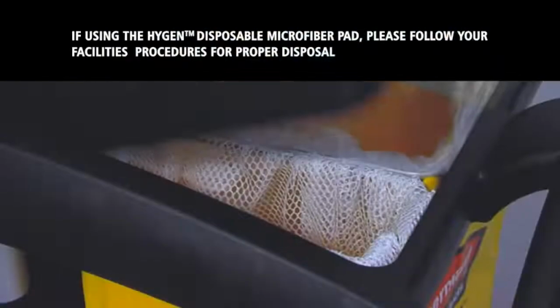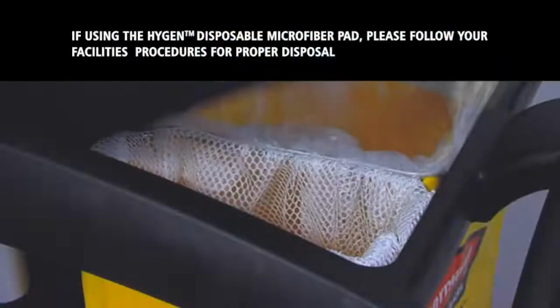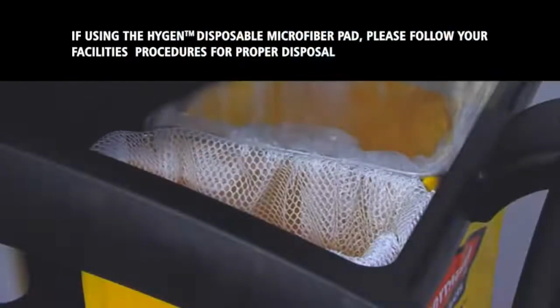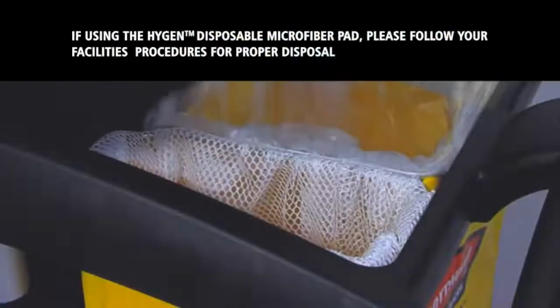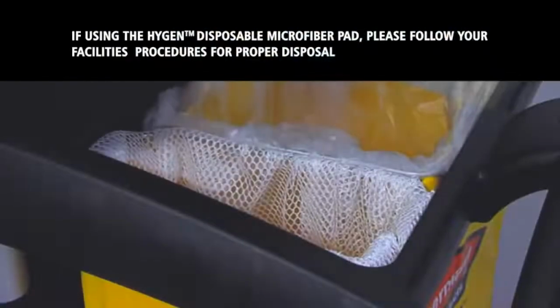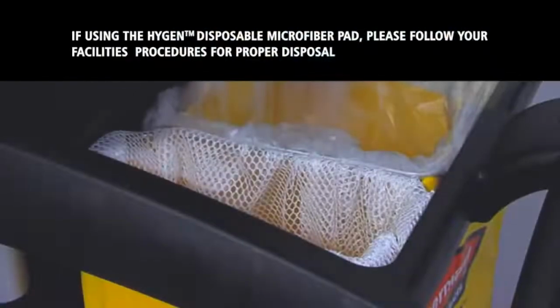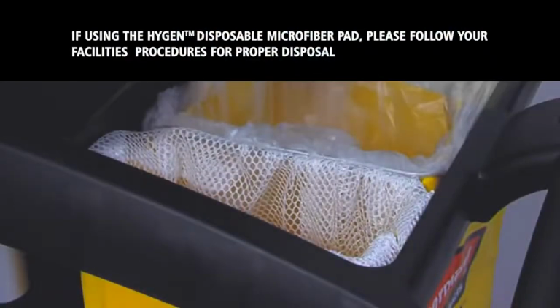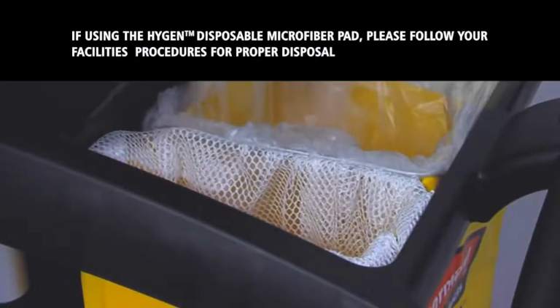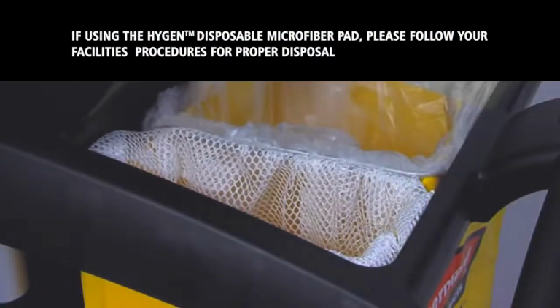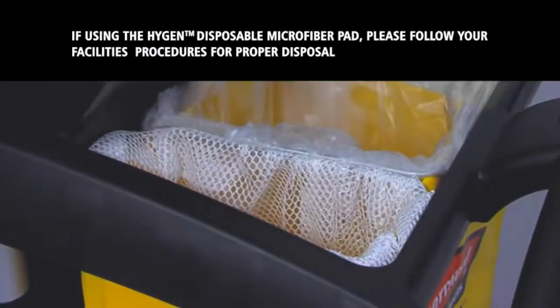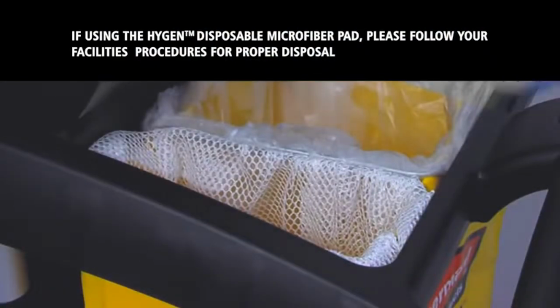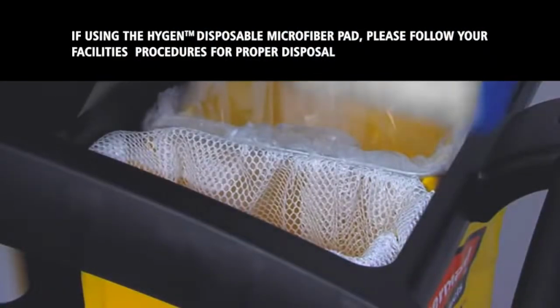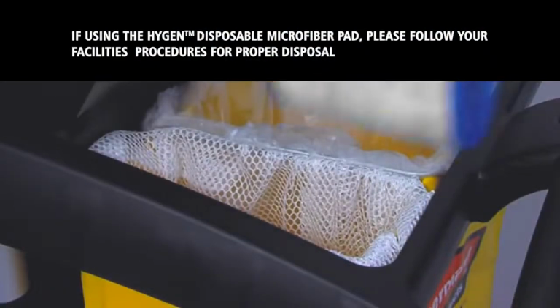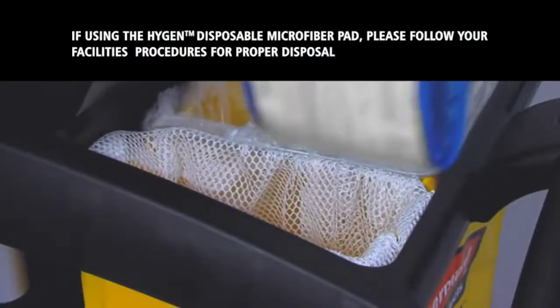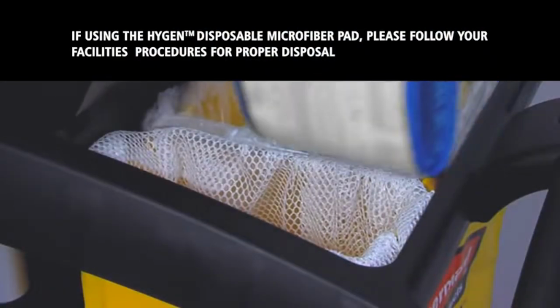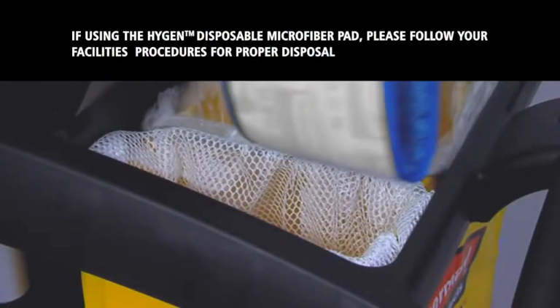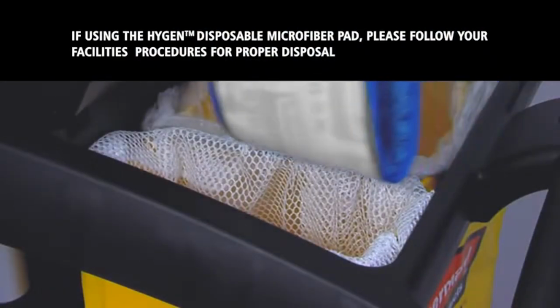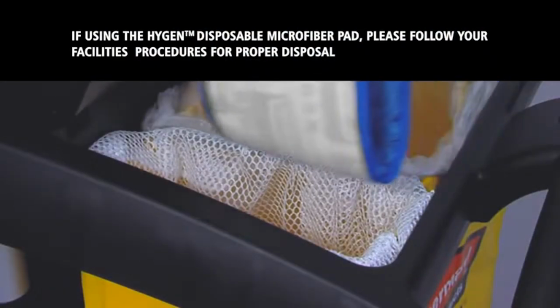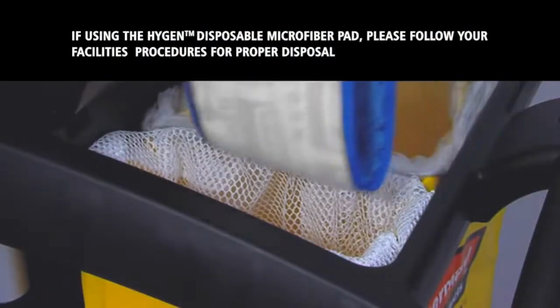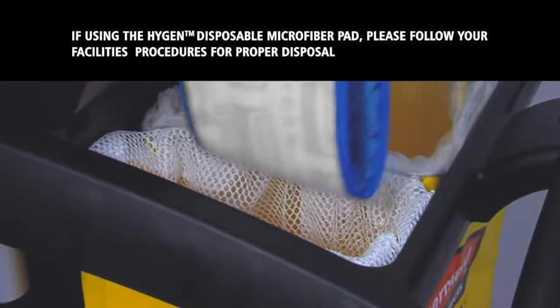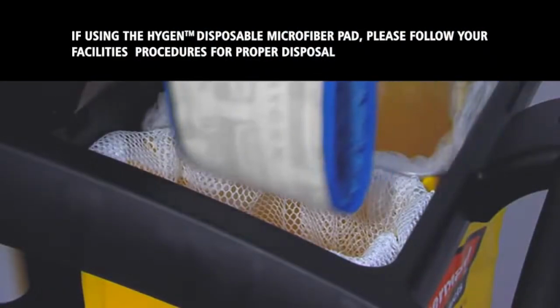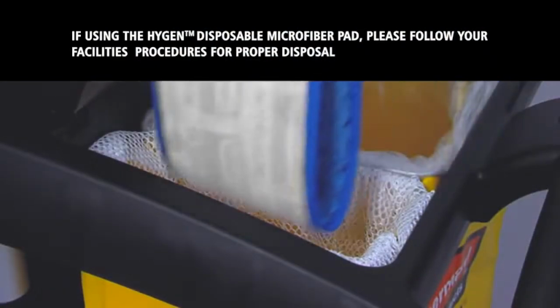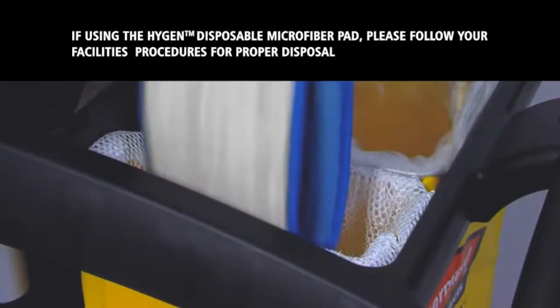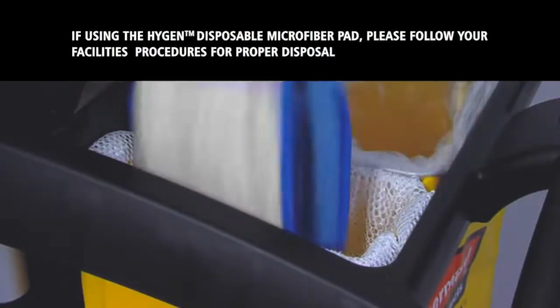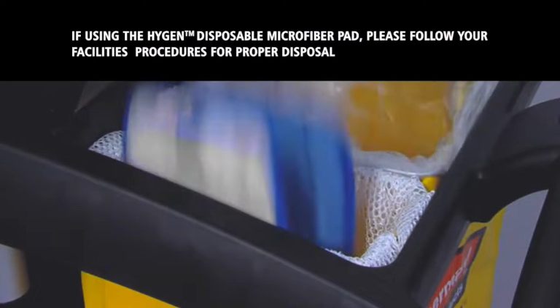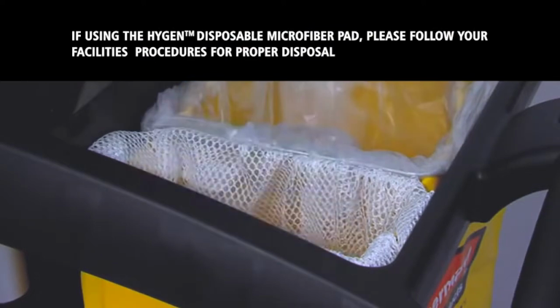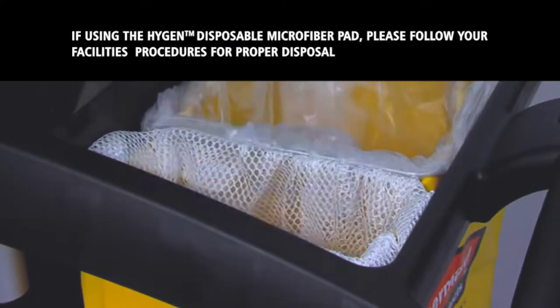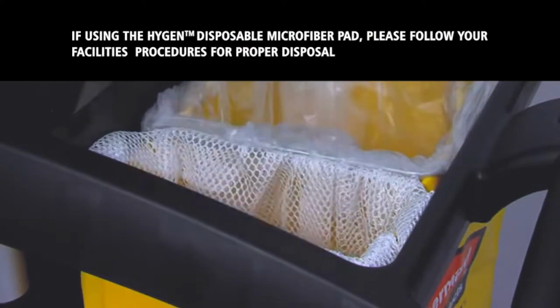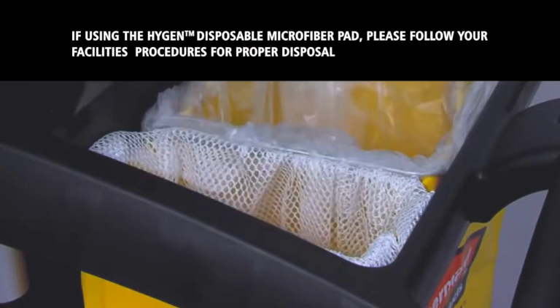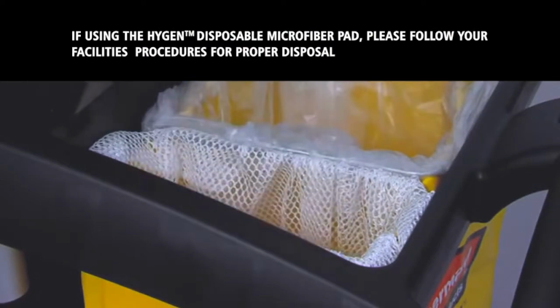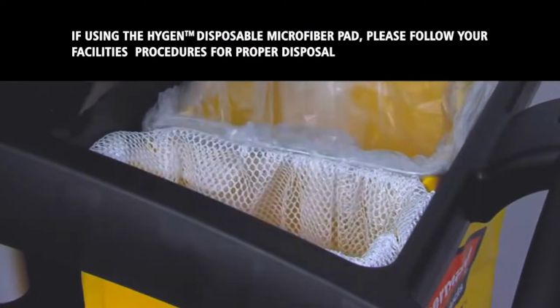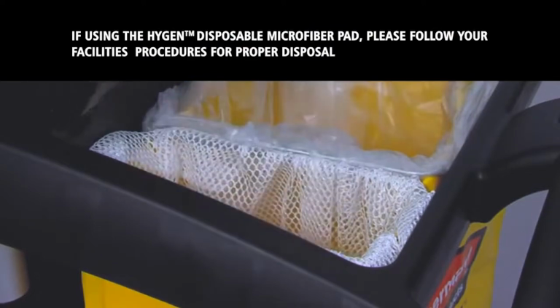Dispose of the used microfiber mop pad as communicated by your facility and supervisor.